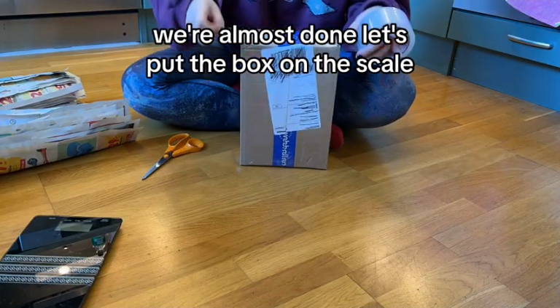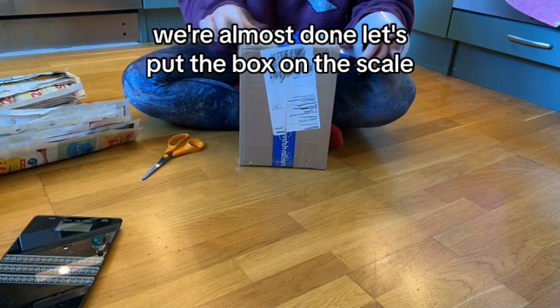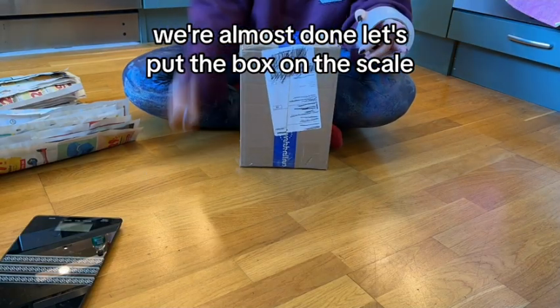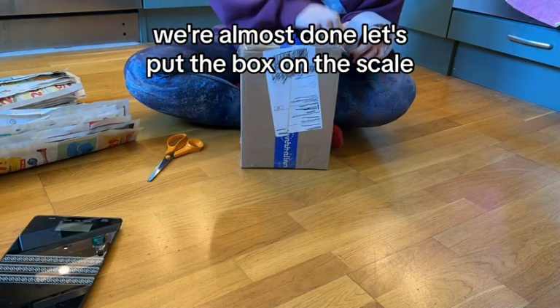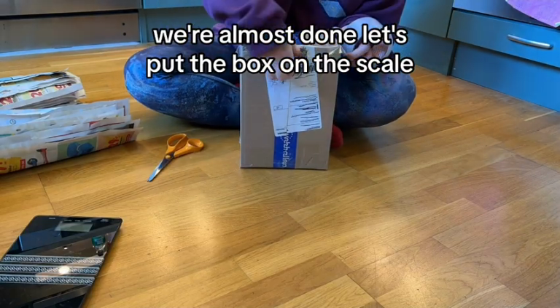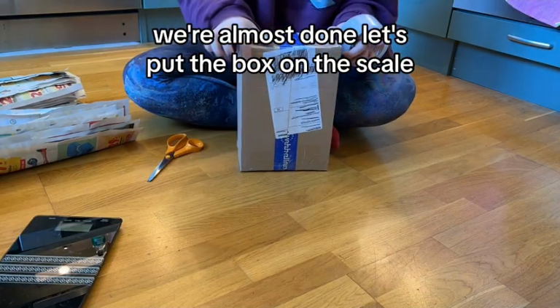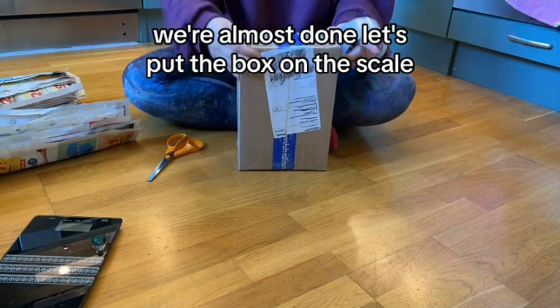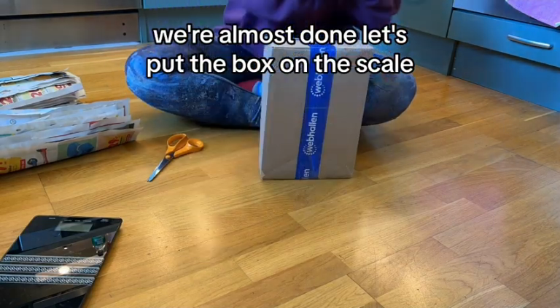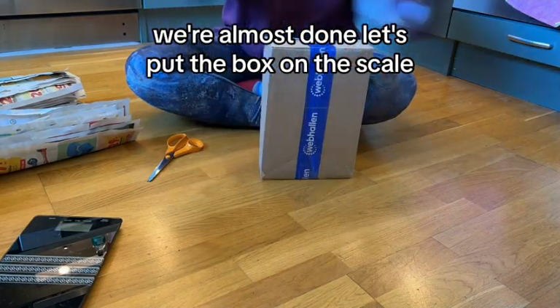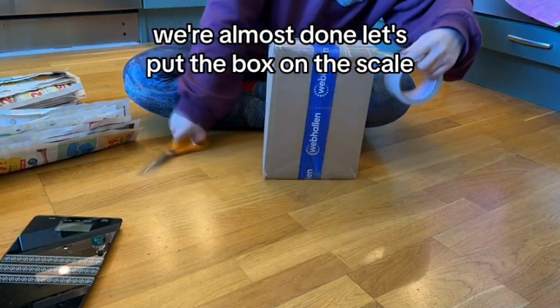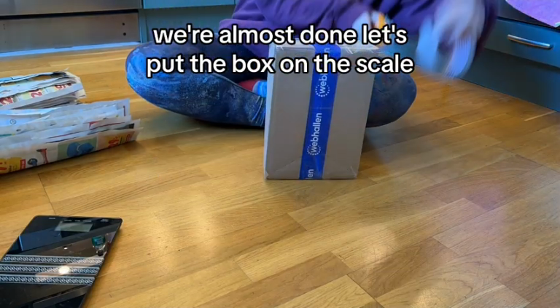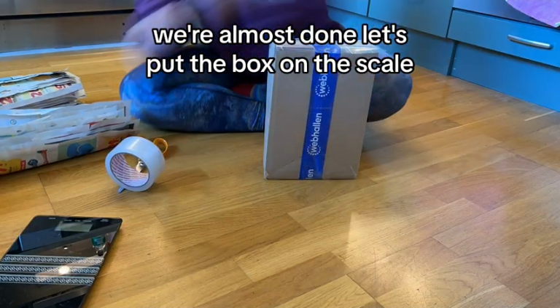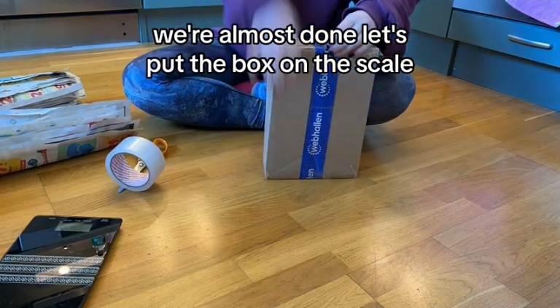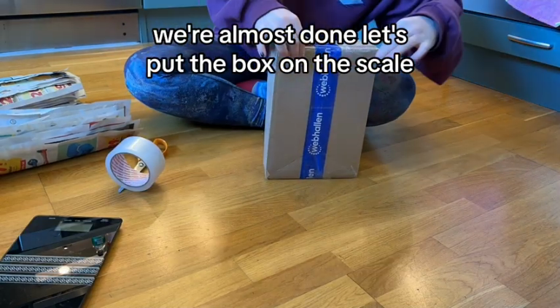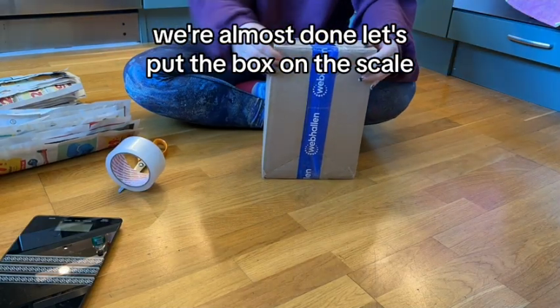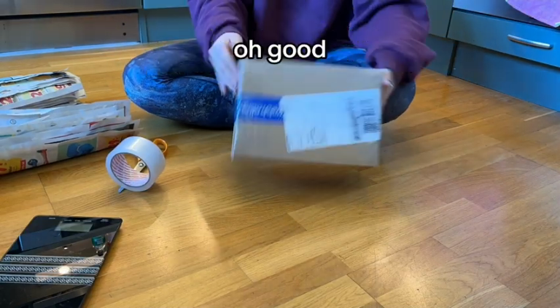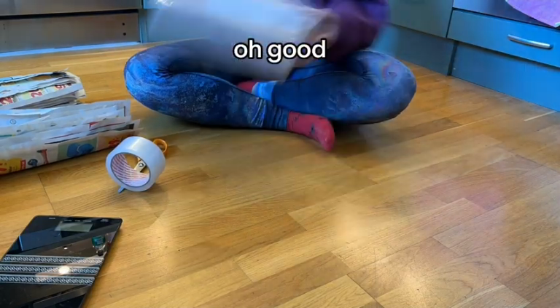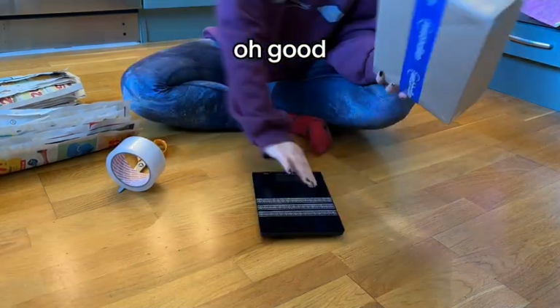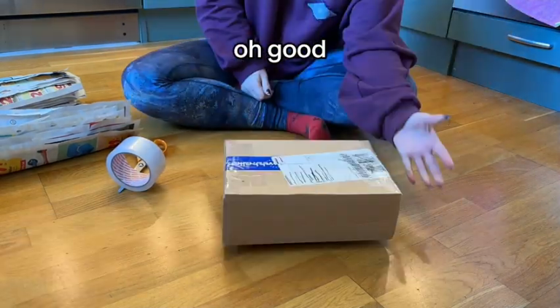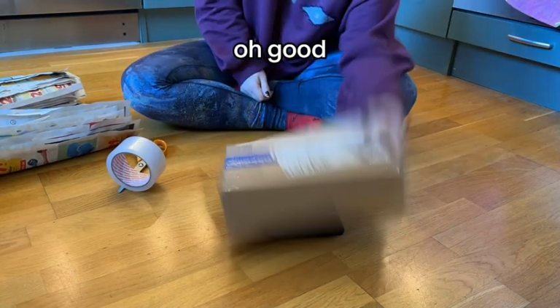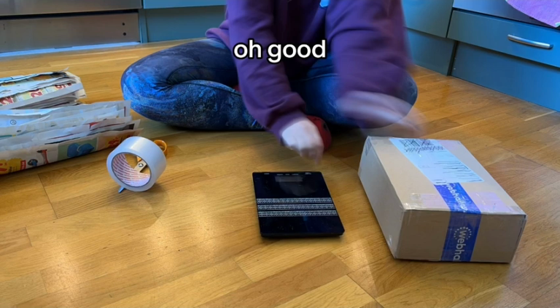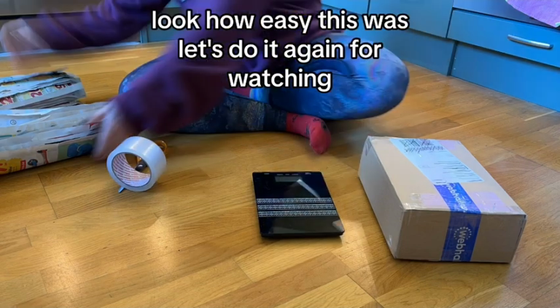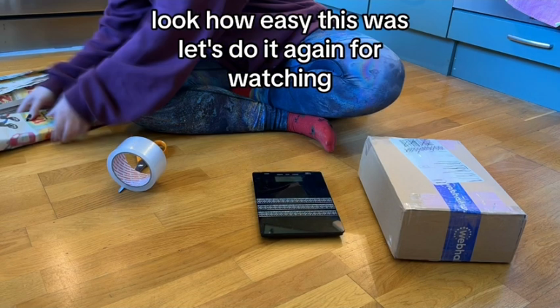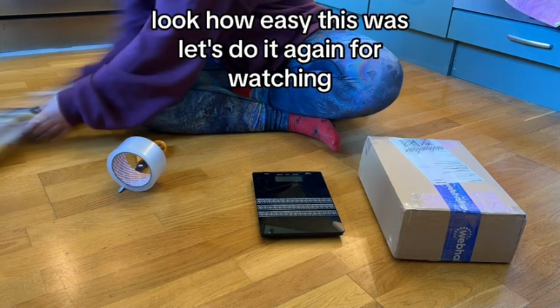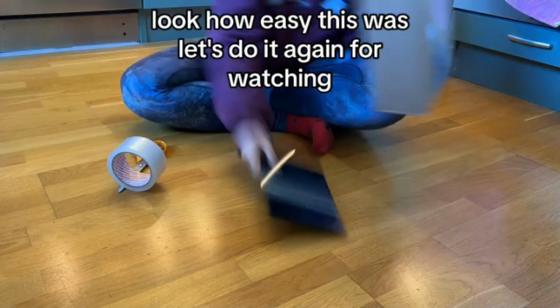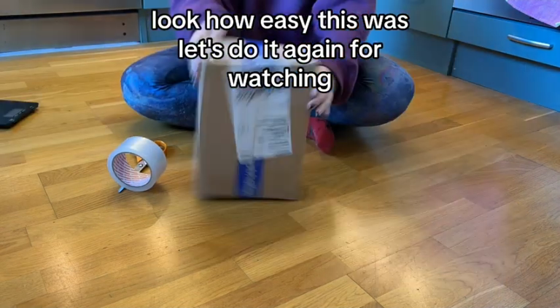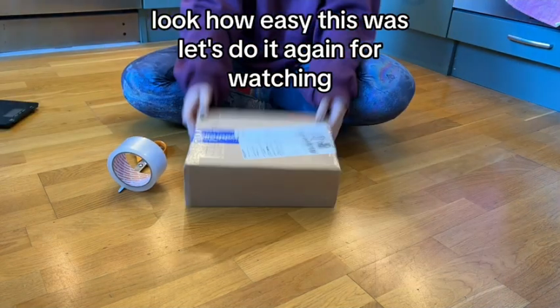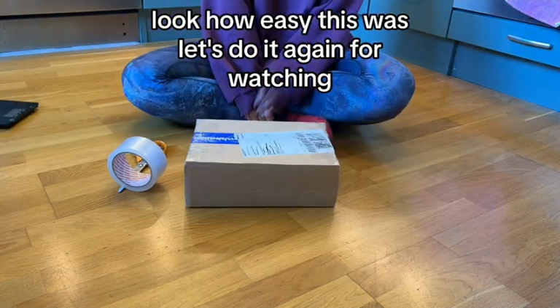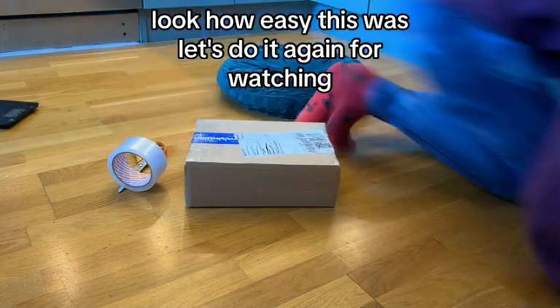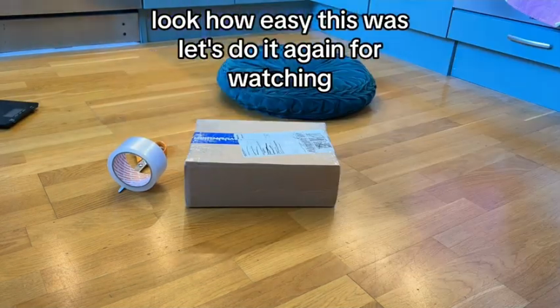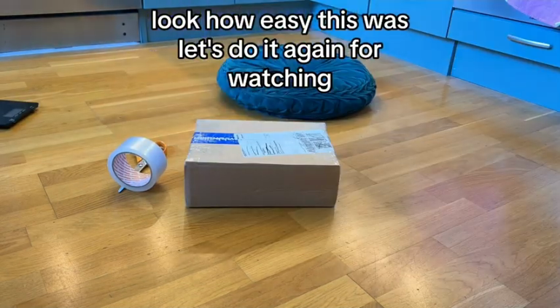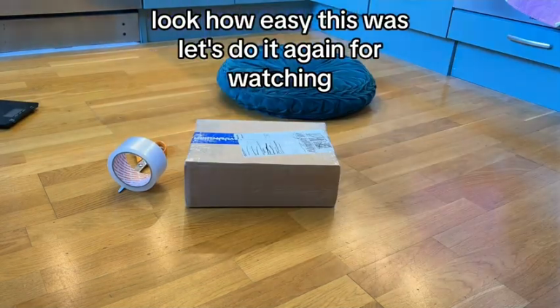We're almost done. Let's put the box on the scale — all good. Look how easy this was — let's do it again.